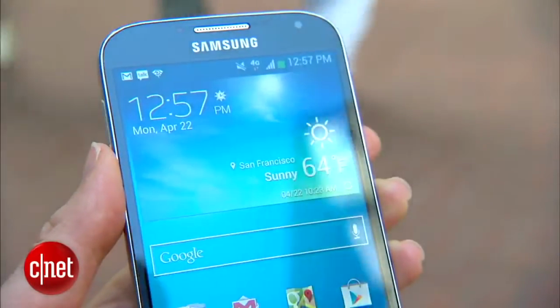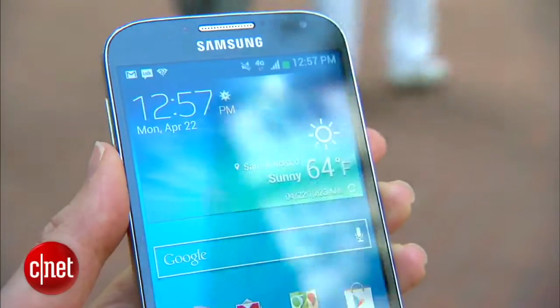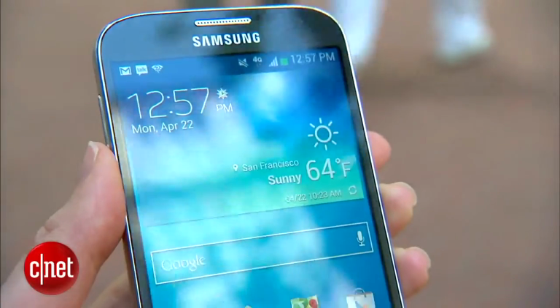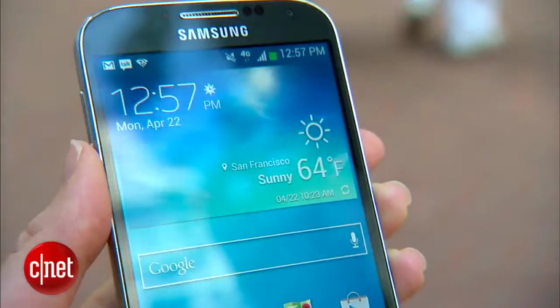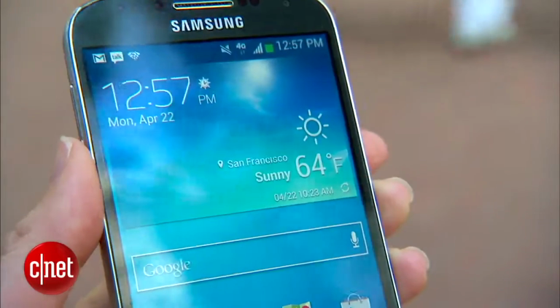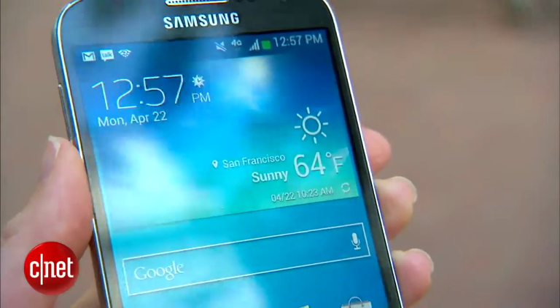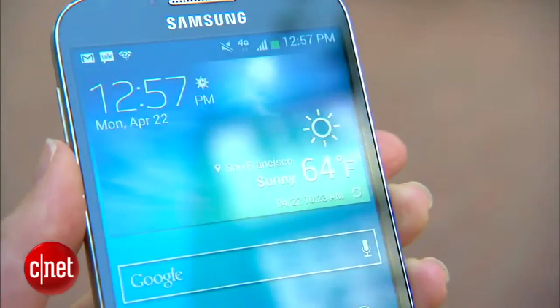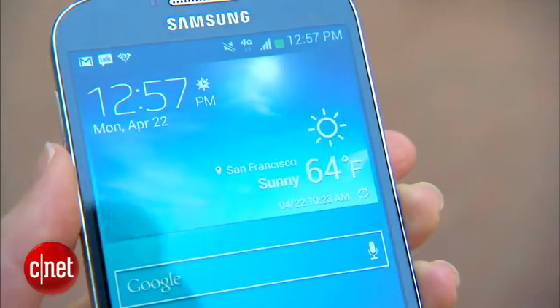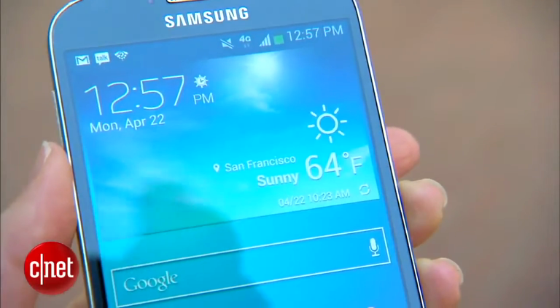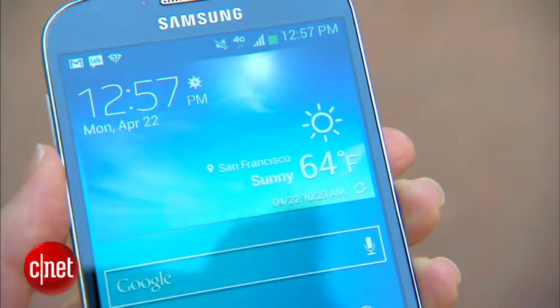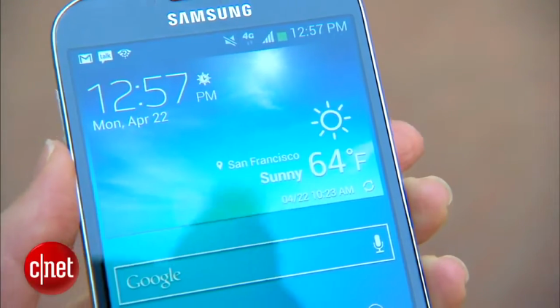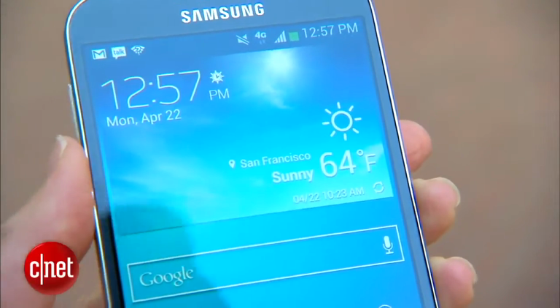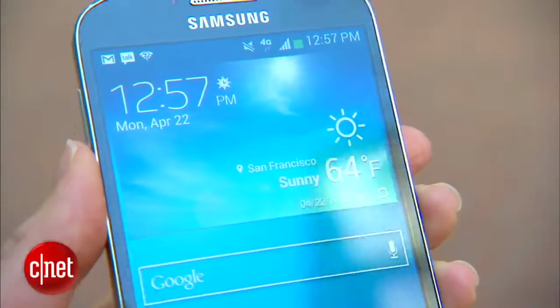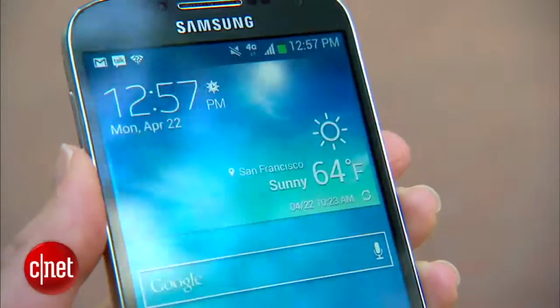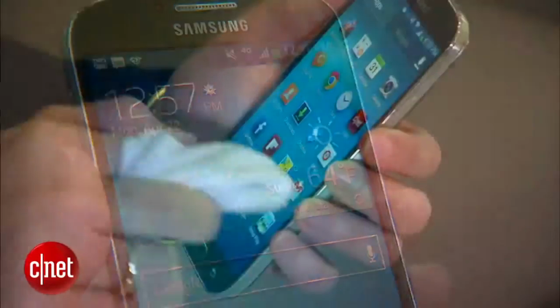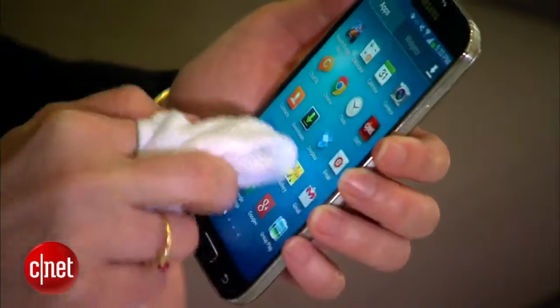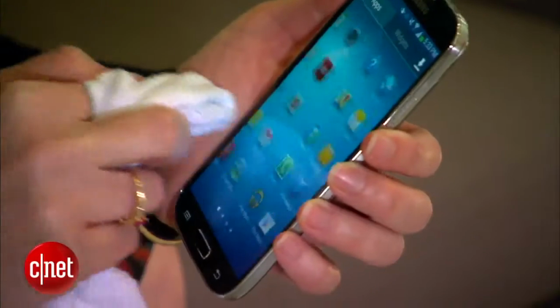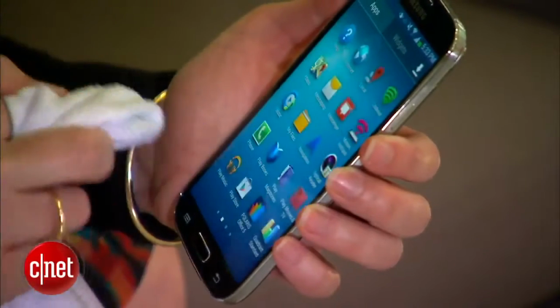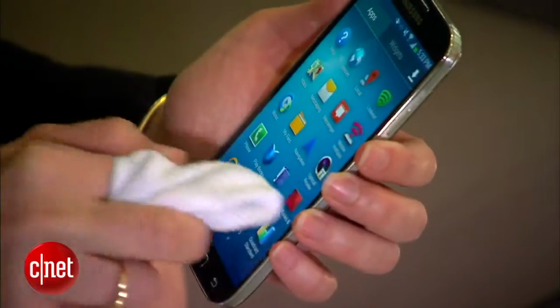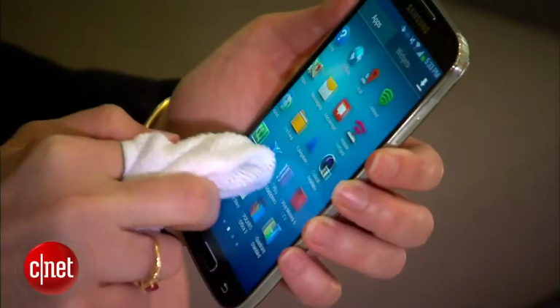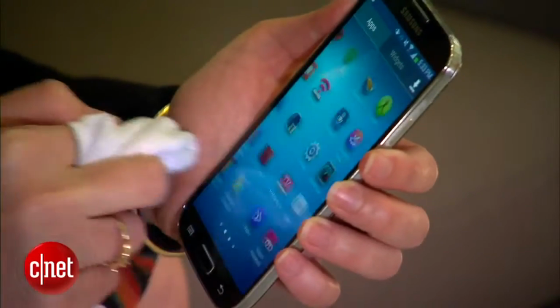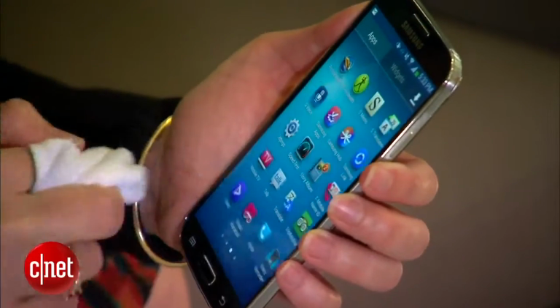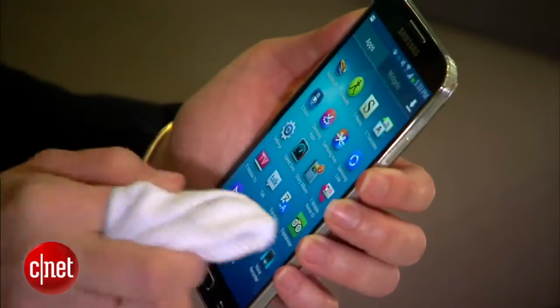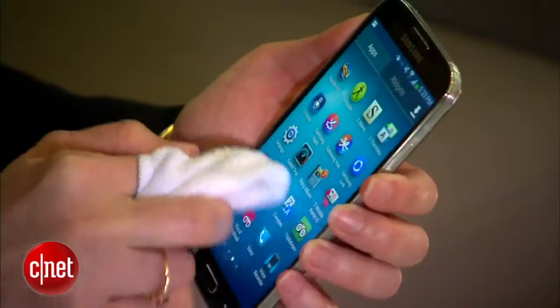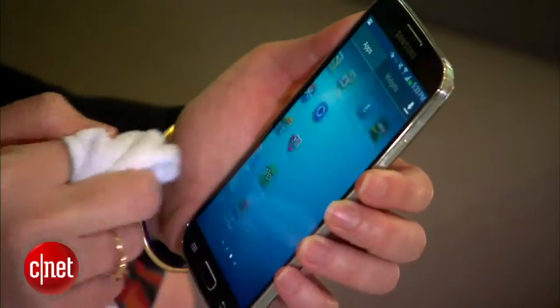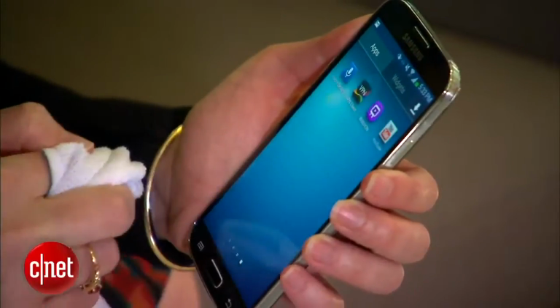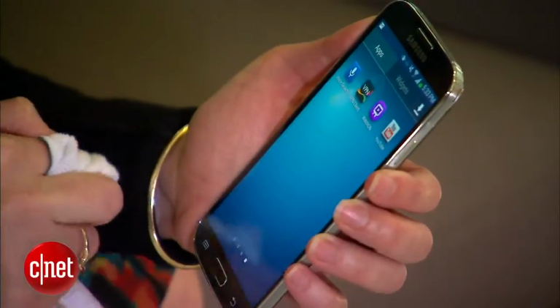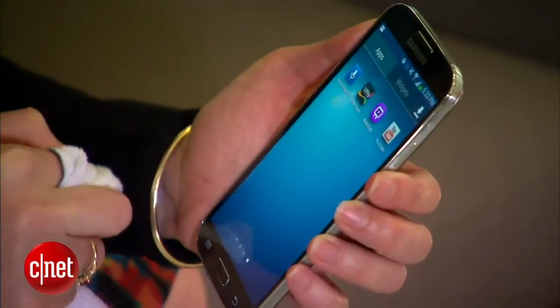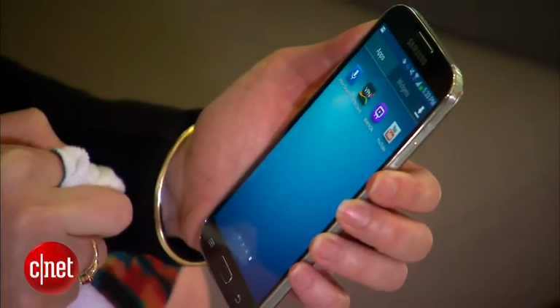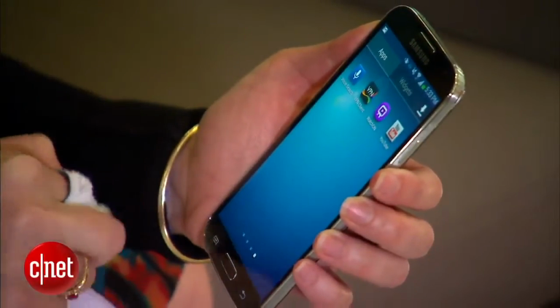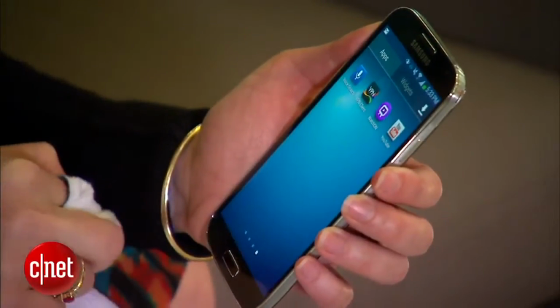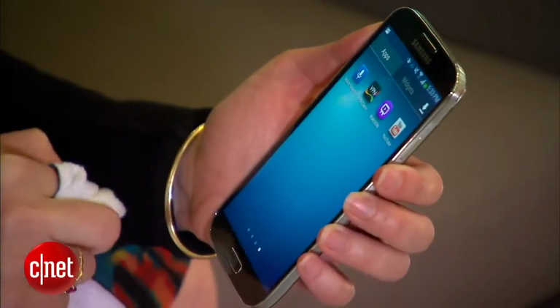The S4 comes with Gorilla Glass 3 Cover Glass, and an extra-sensitive screen lets you operate the device with a cloth-covered hand.